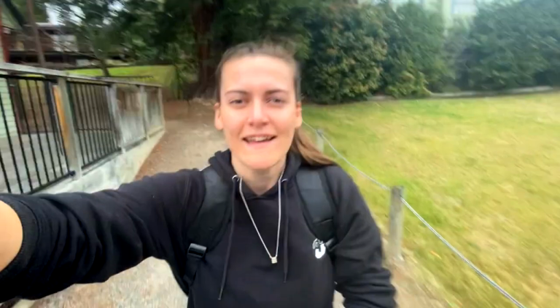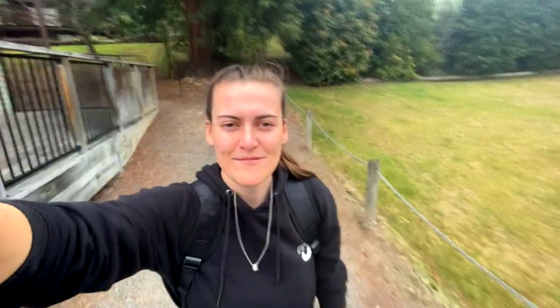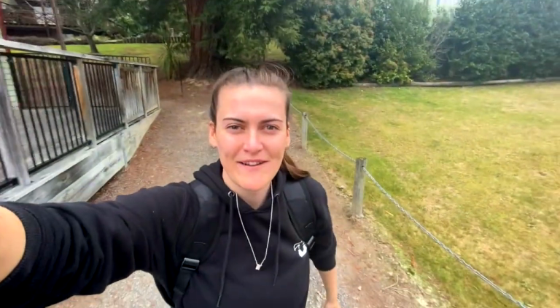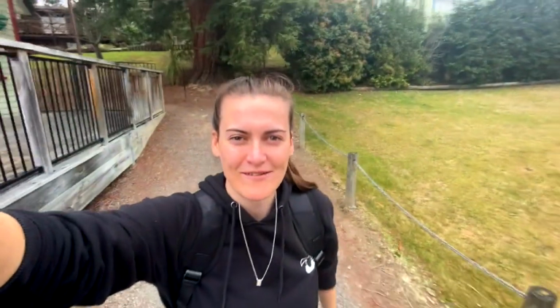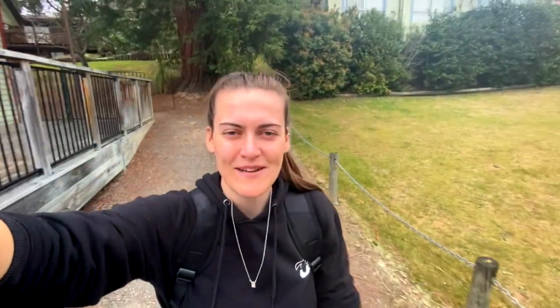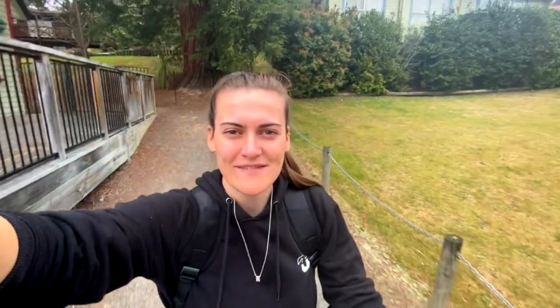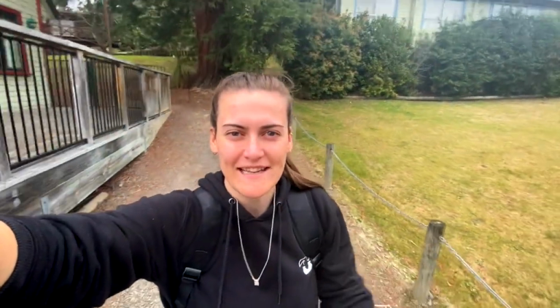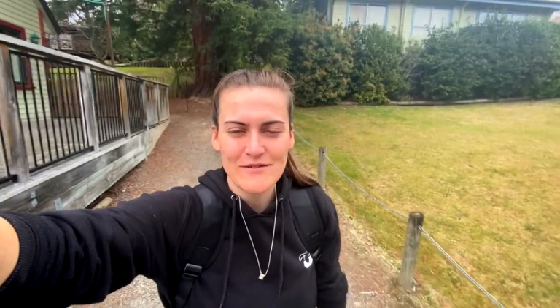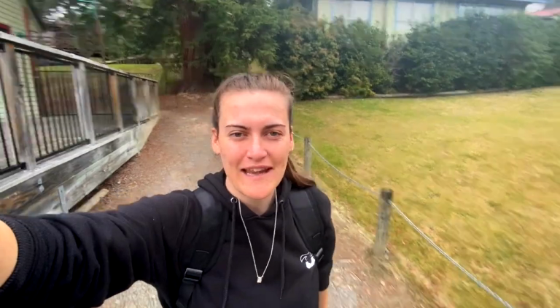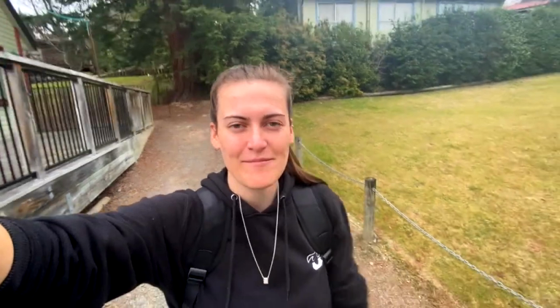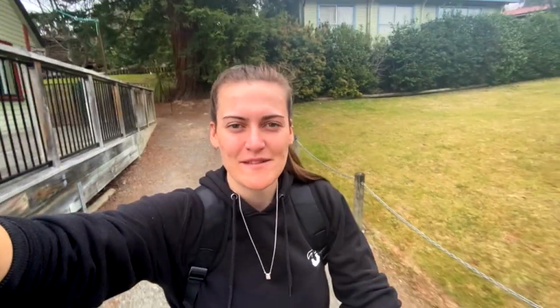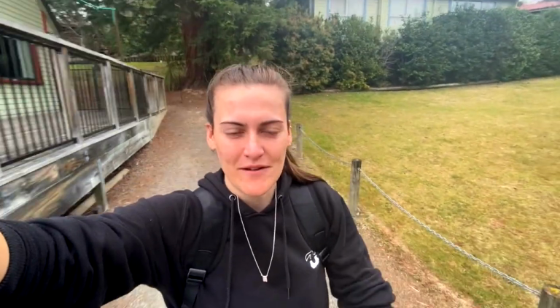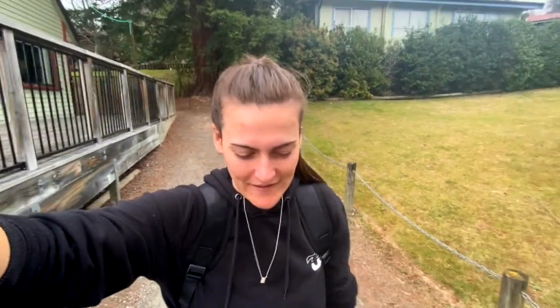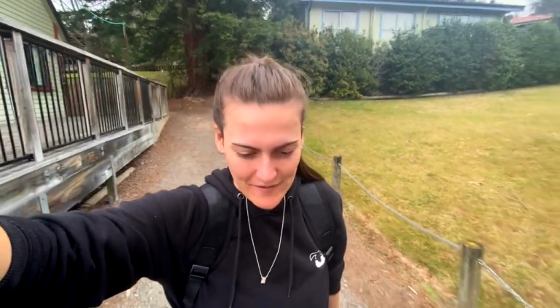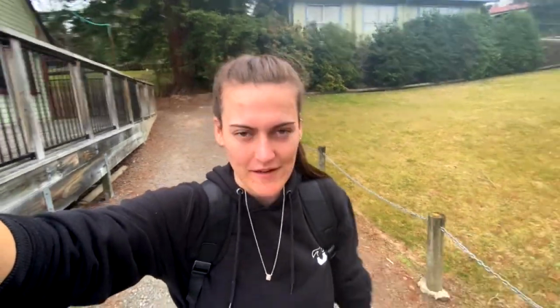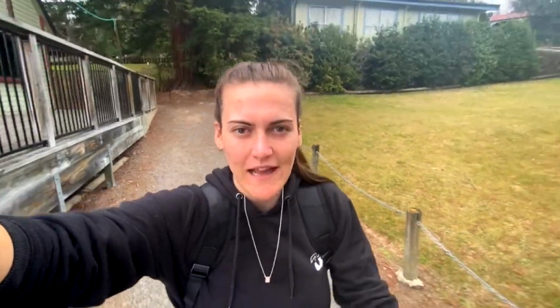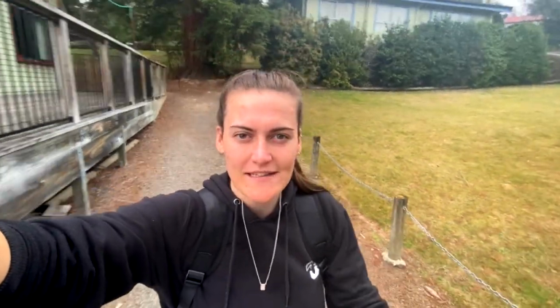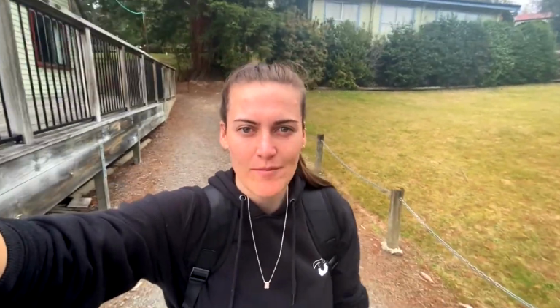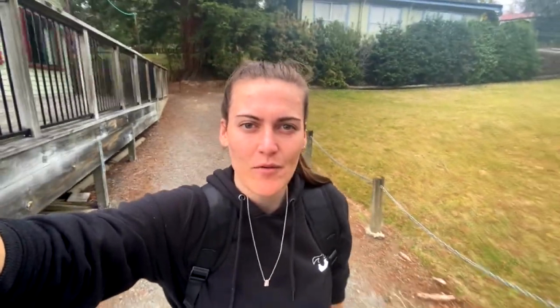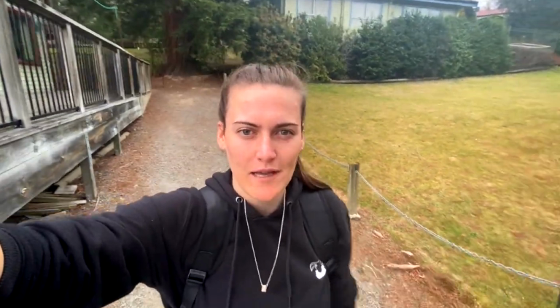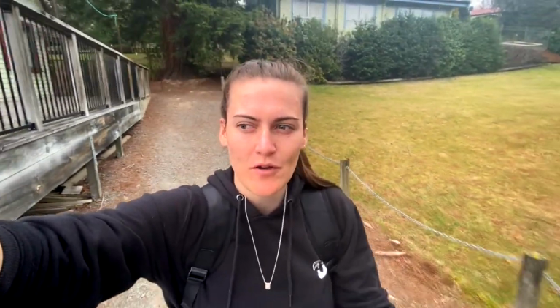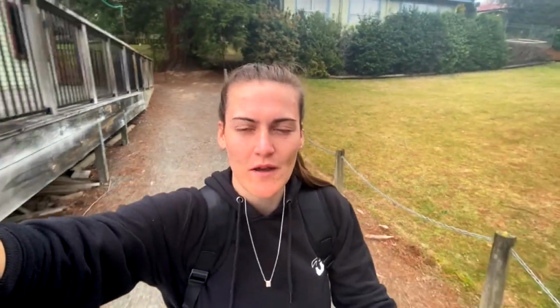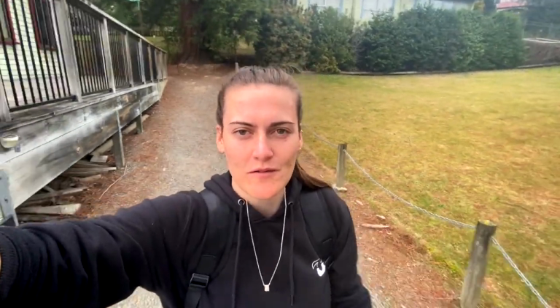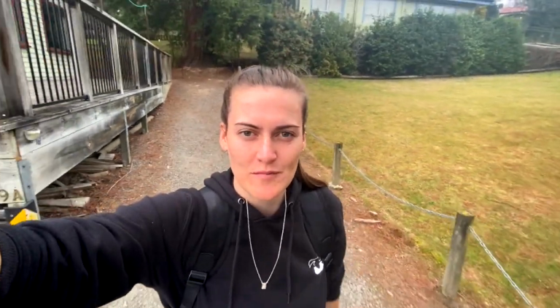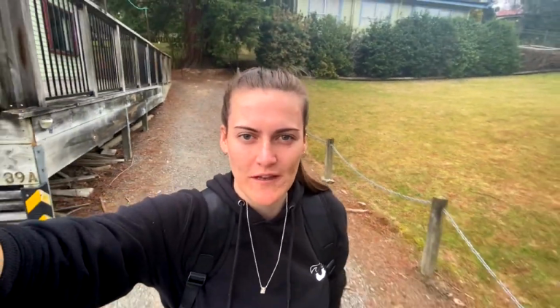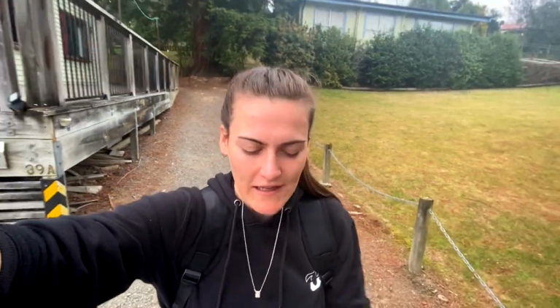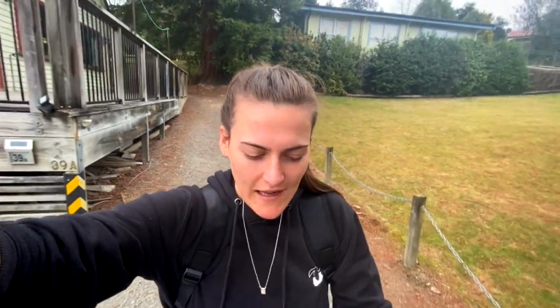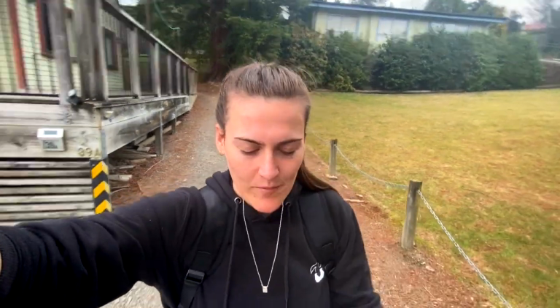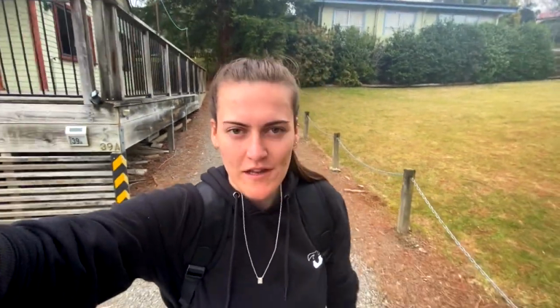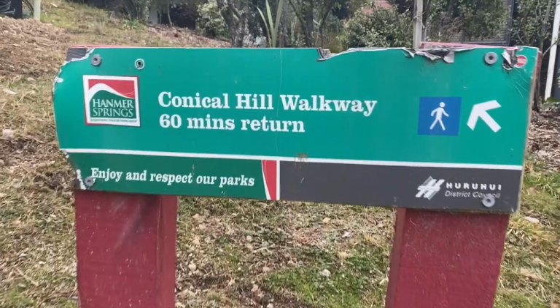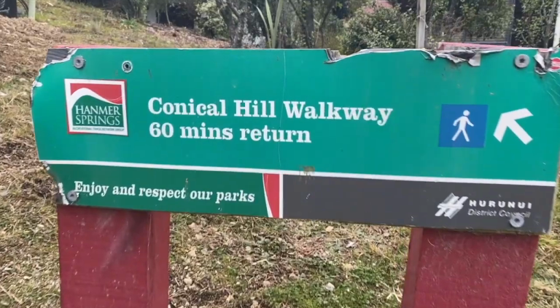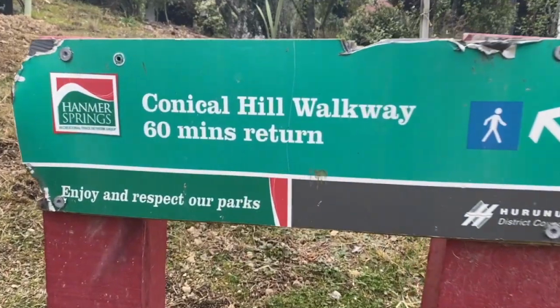Good morning everybody from day two in Hanmer Springs! We're going to start our day by walking up Conical Hill this morning and then we're going to jump in the hot pools.